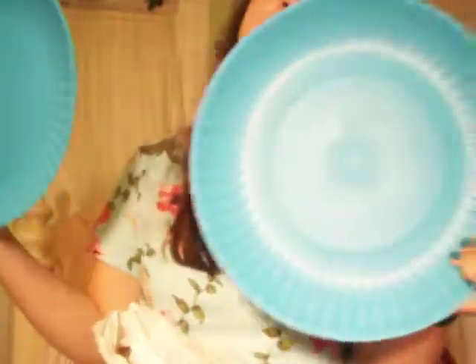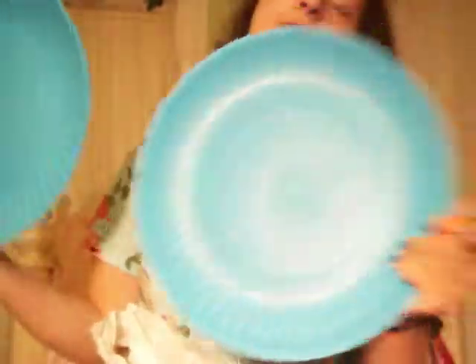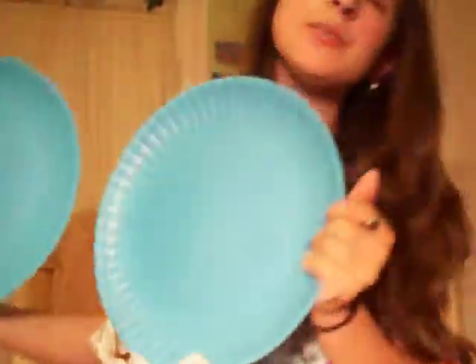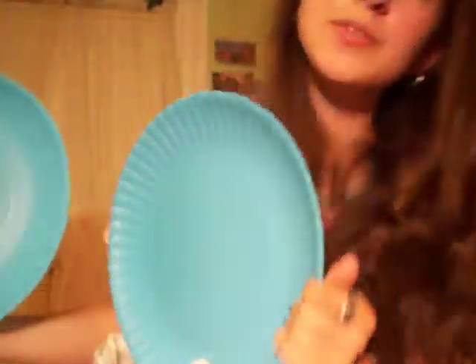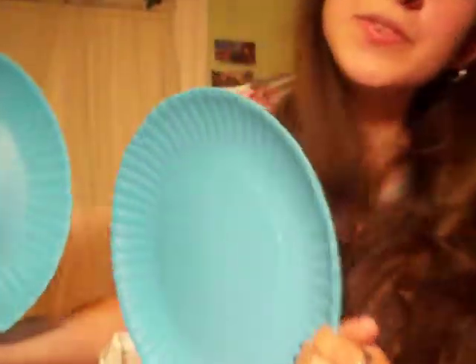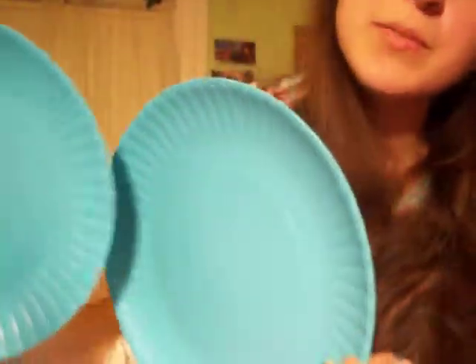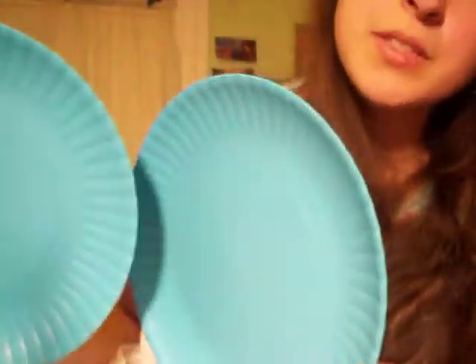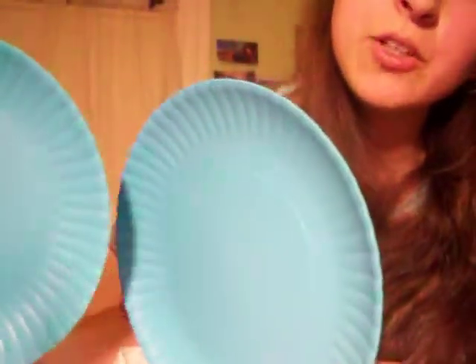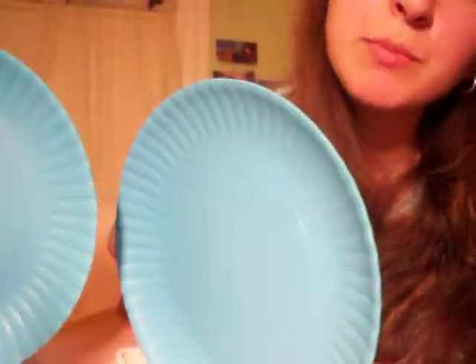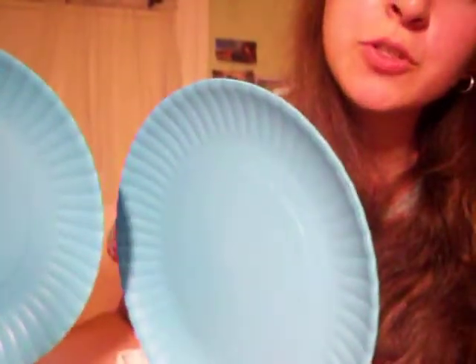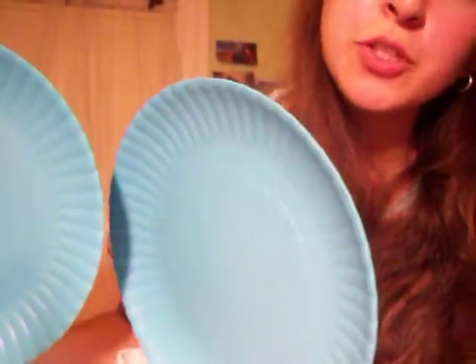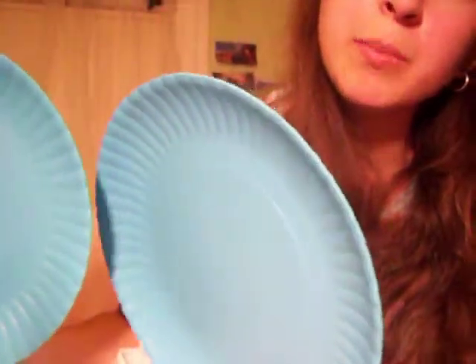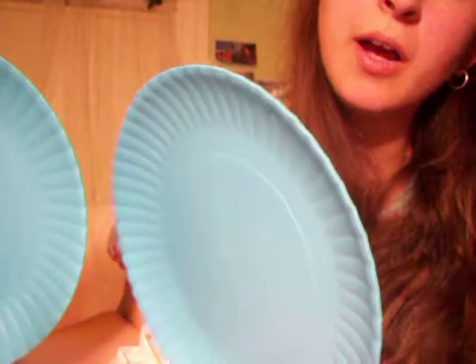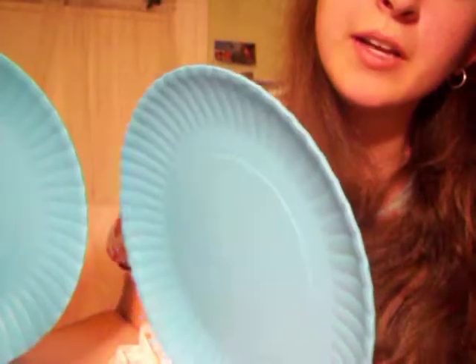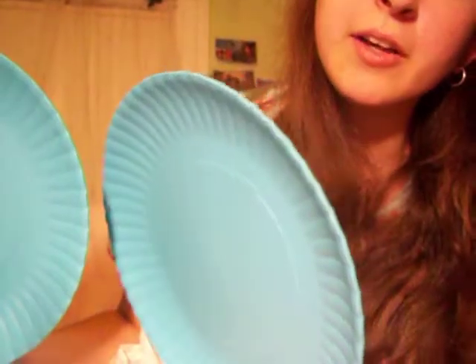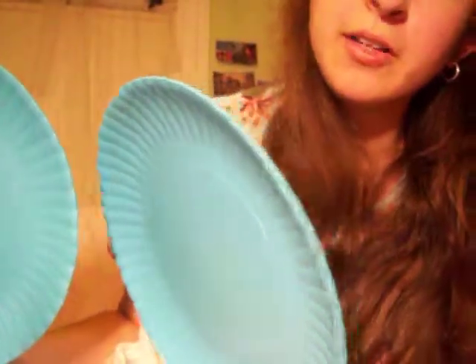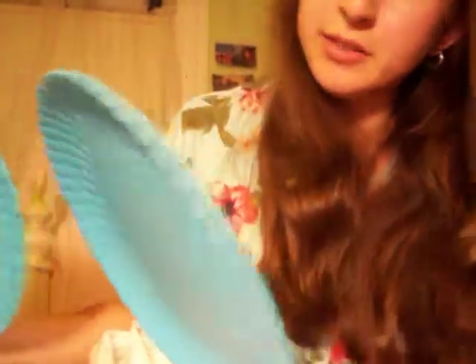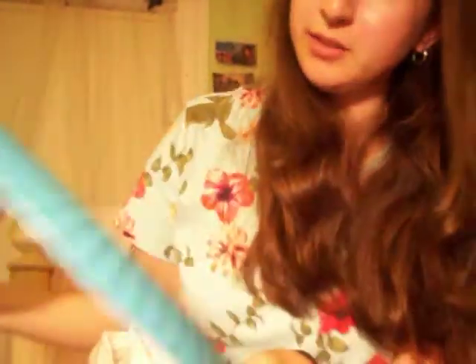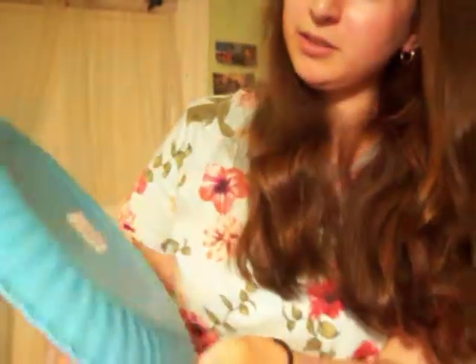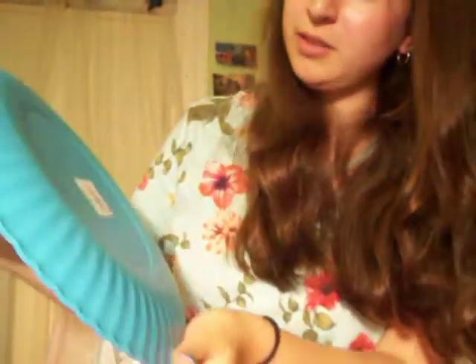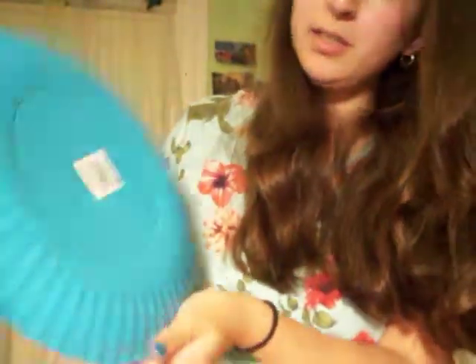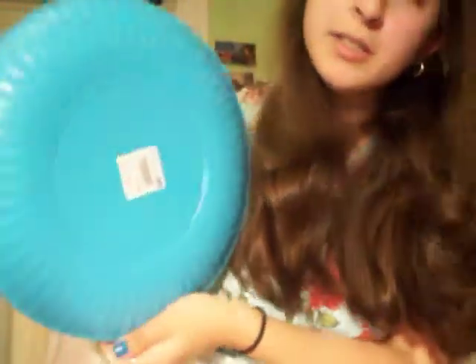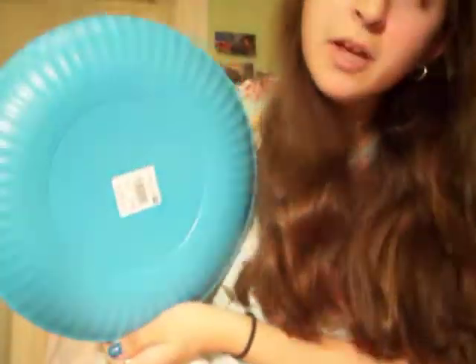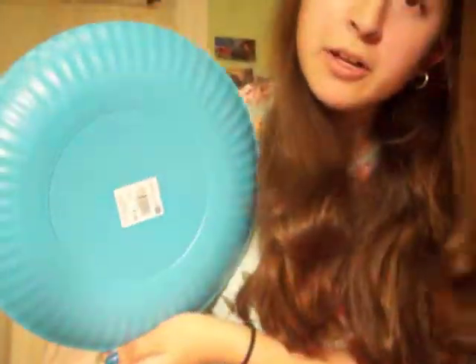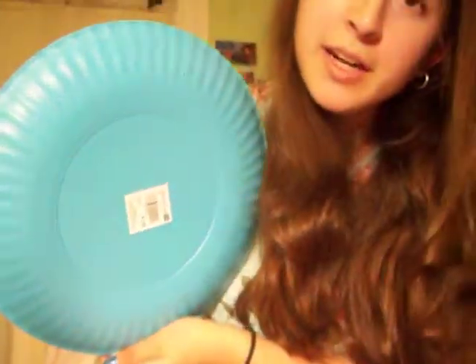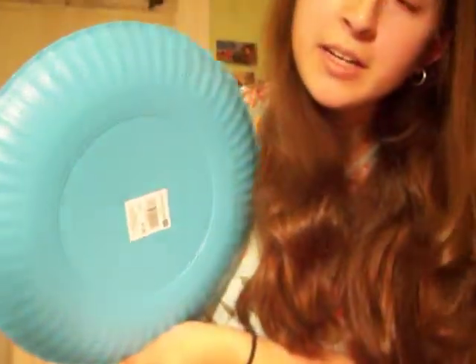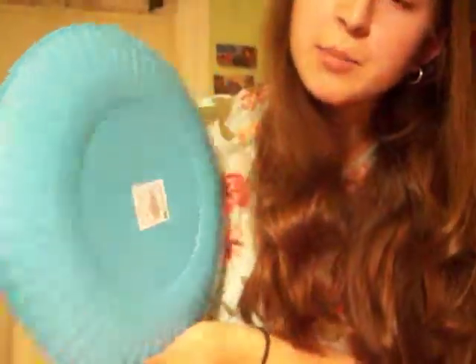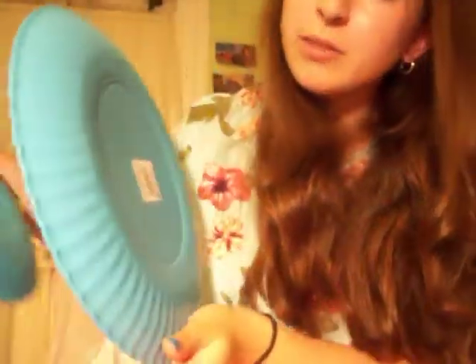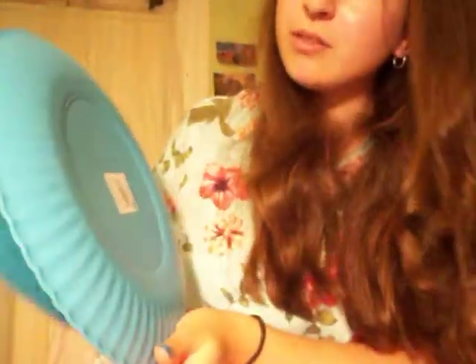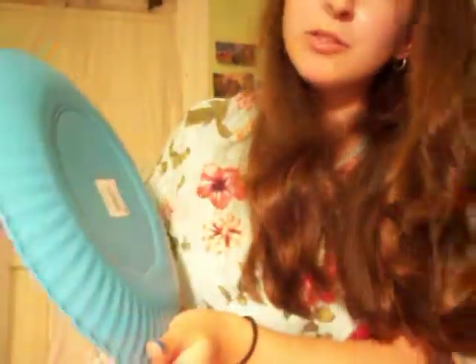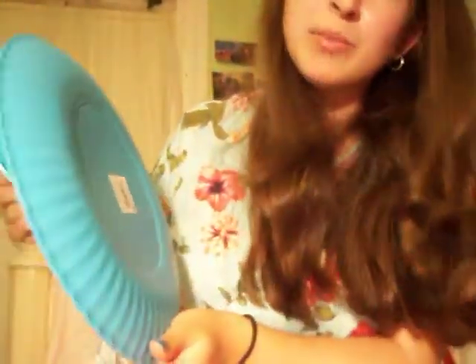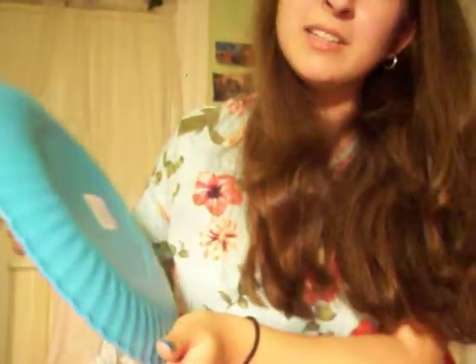From the Christmas Tree Shop, I got two plates for a dollar ninety-nine.